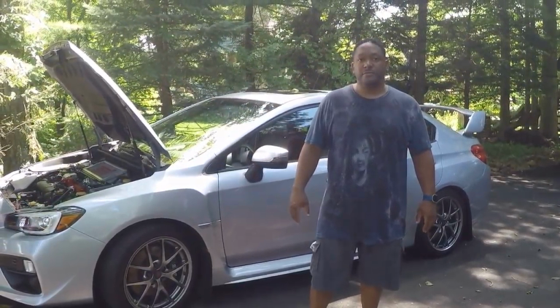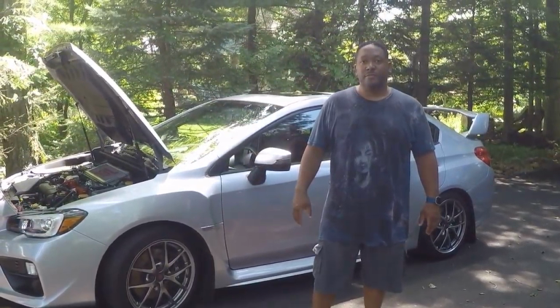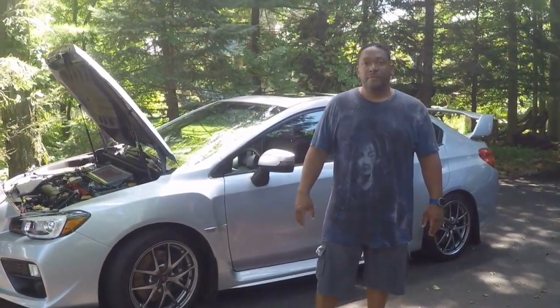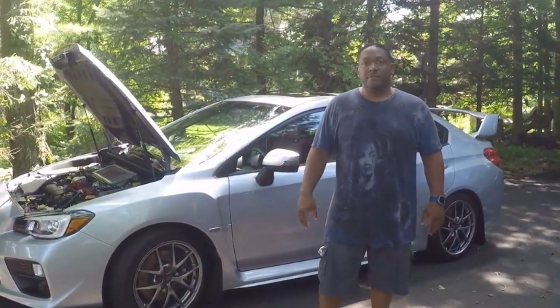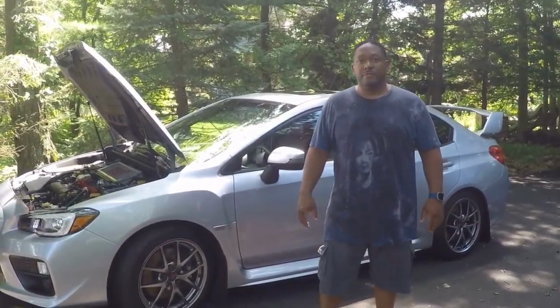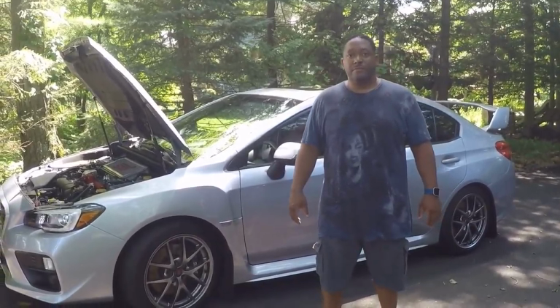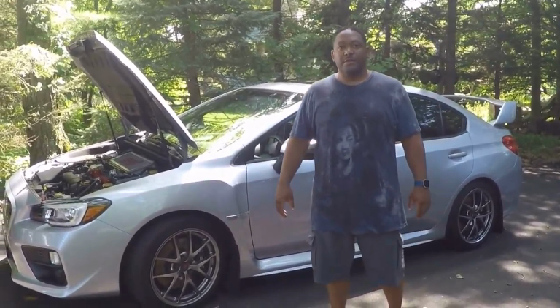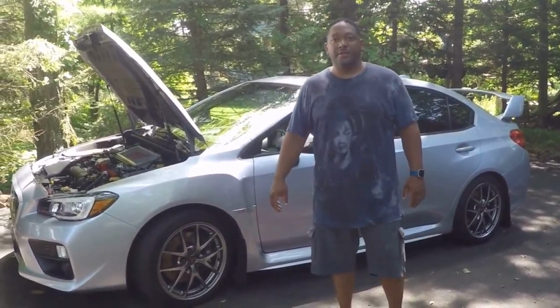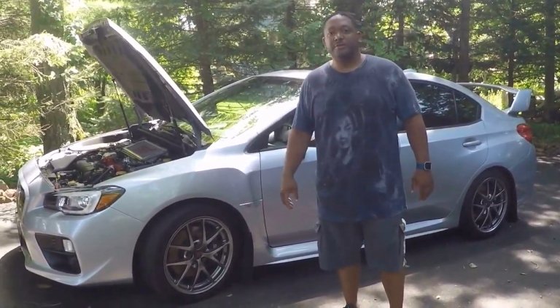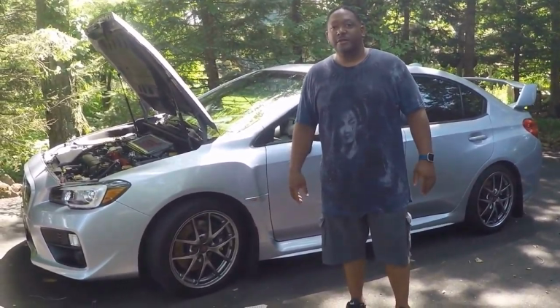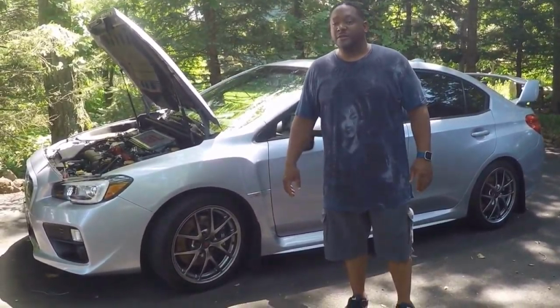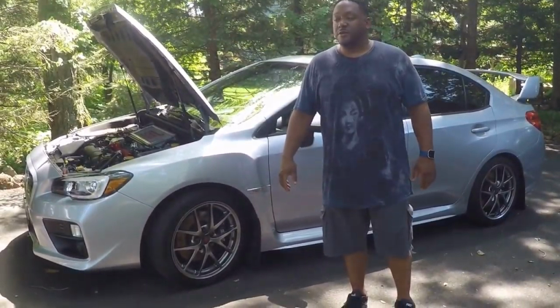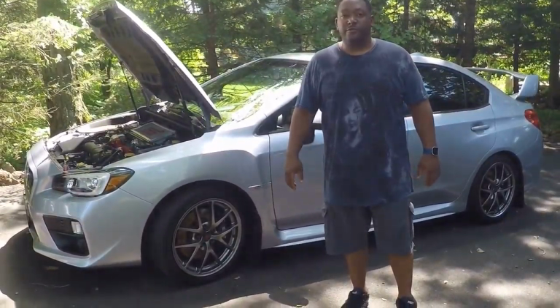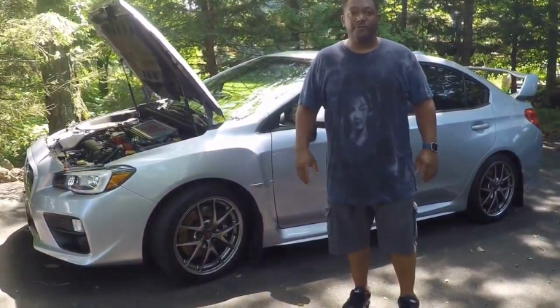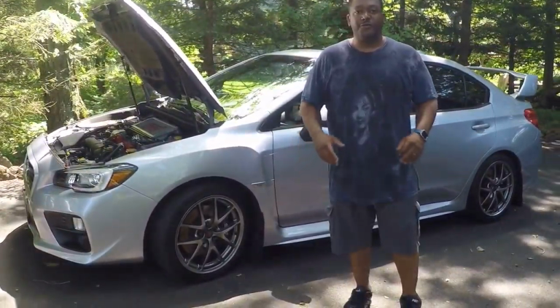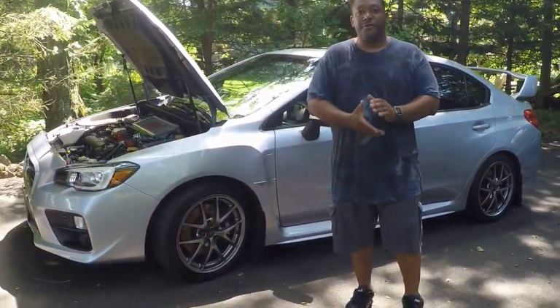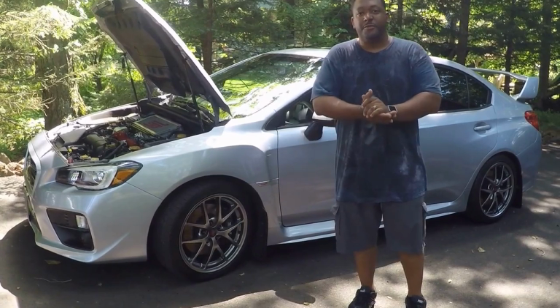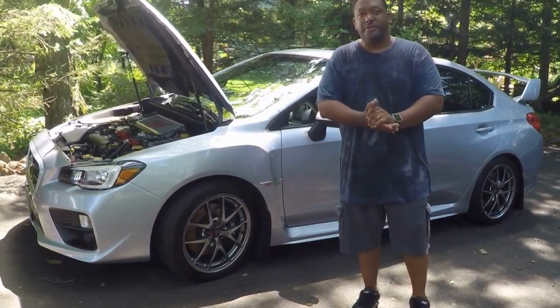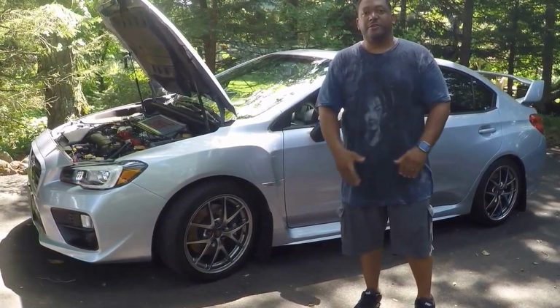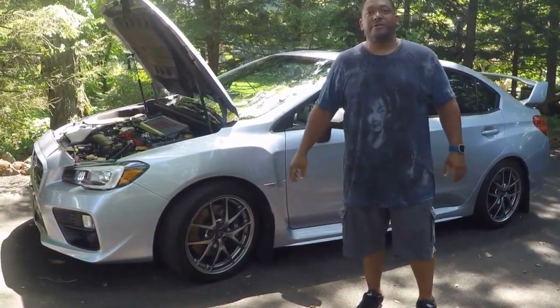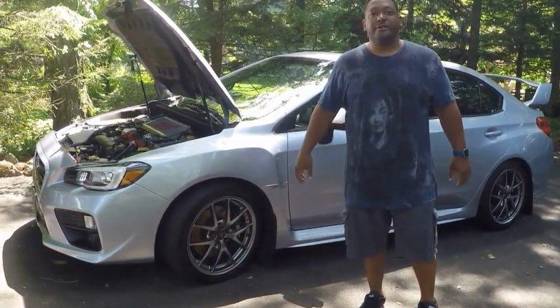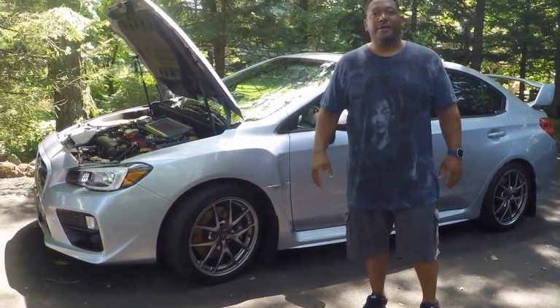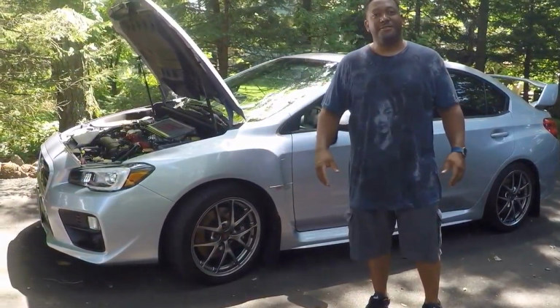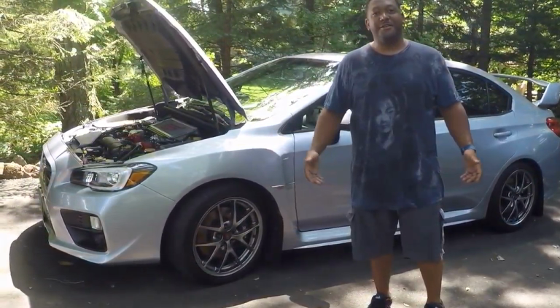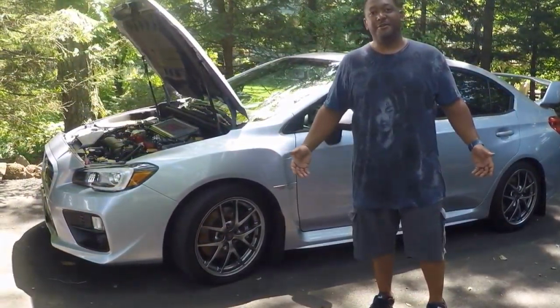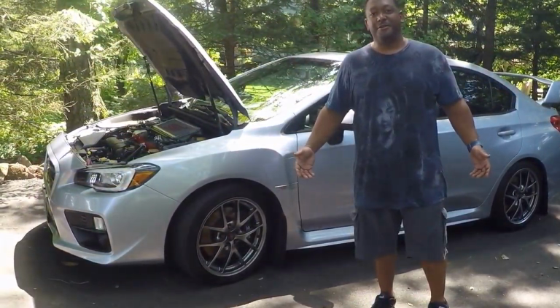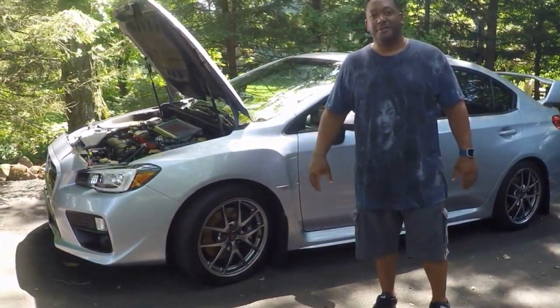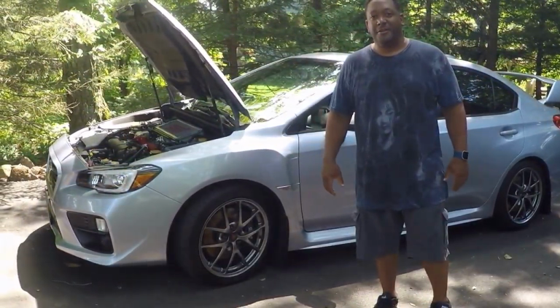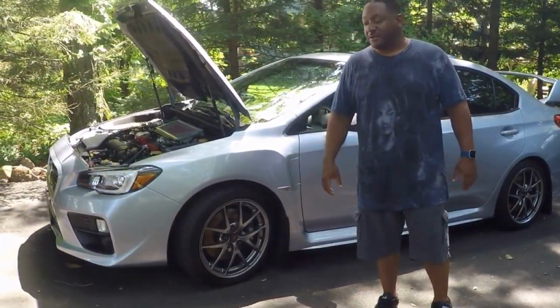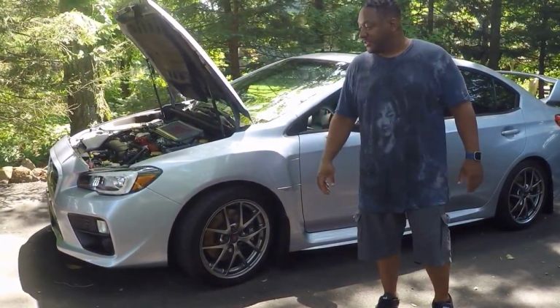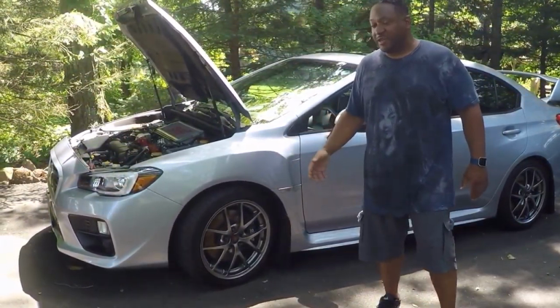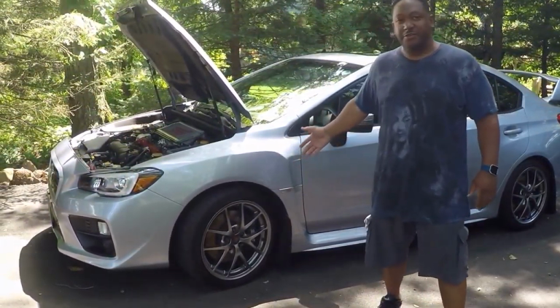Hi guys. Hello. So the first voice you heard is my son Kirk. I'm his dad Kirk. This is Angel.